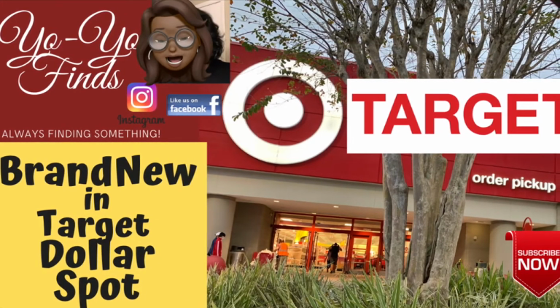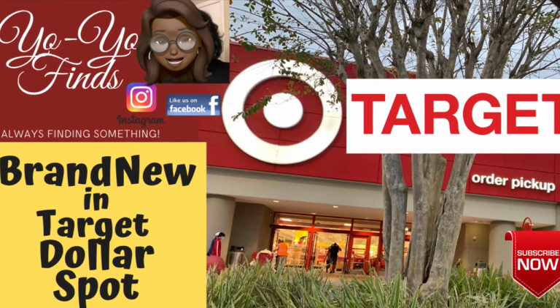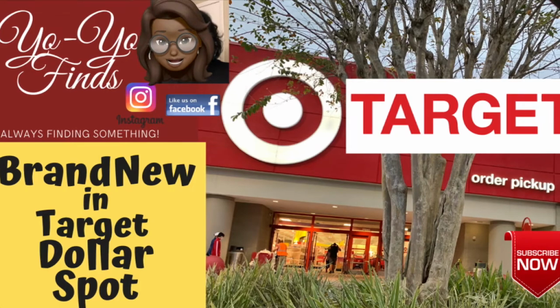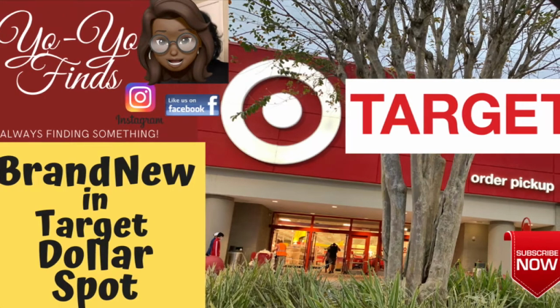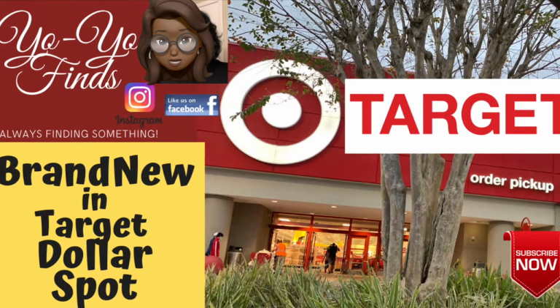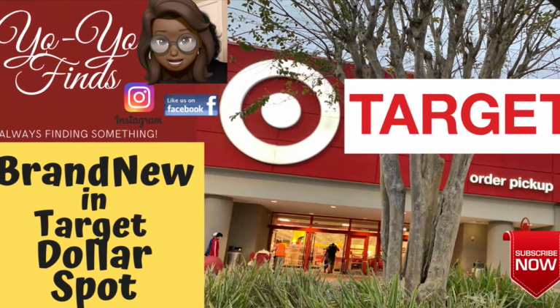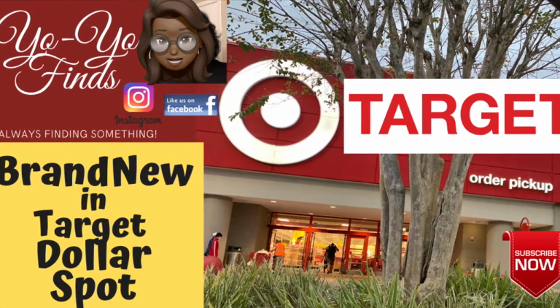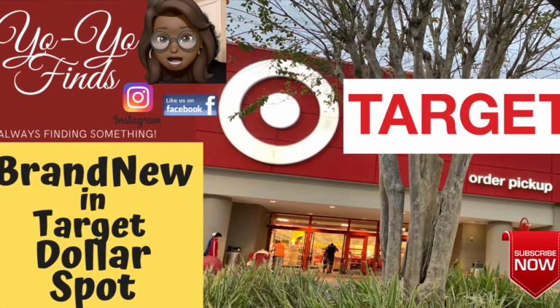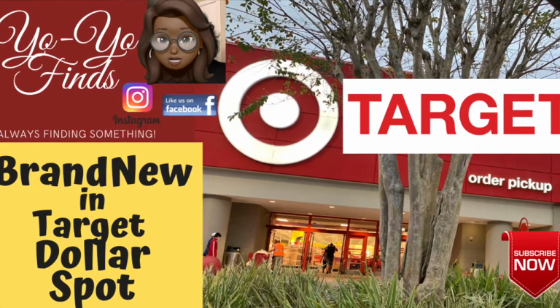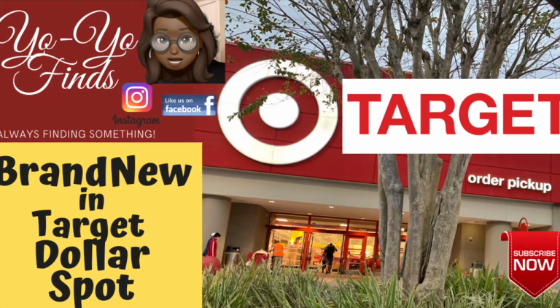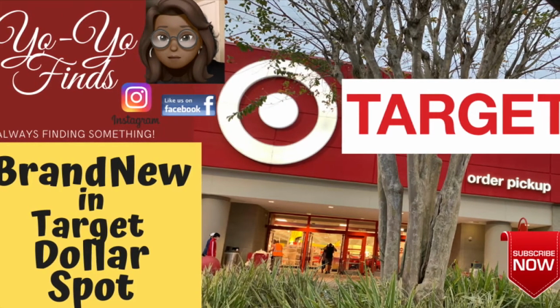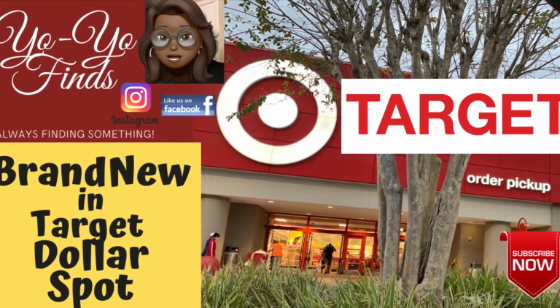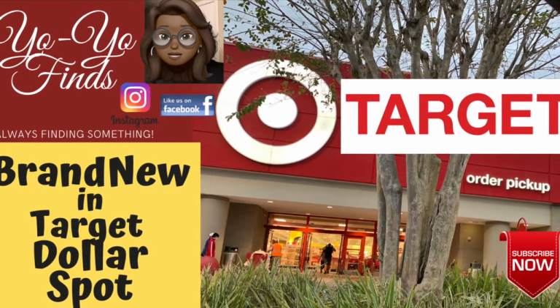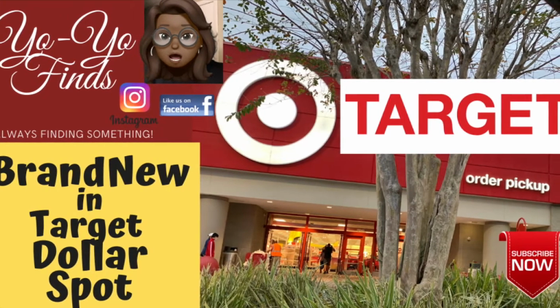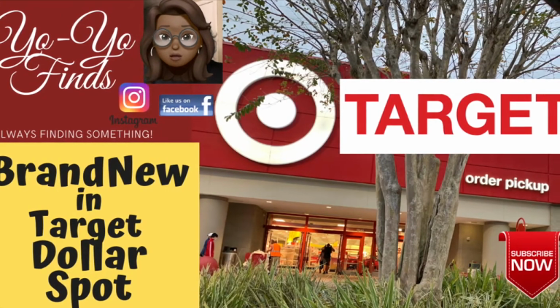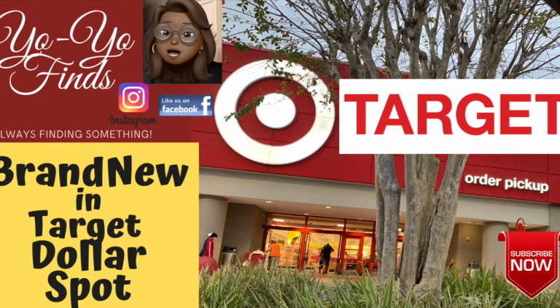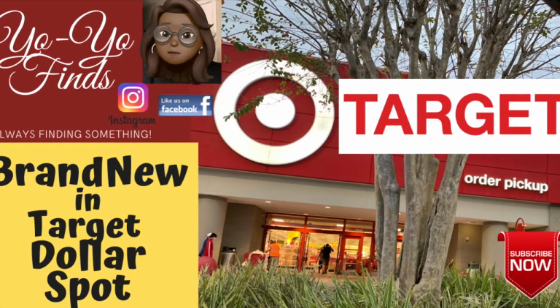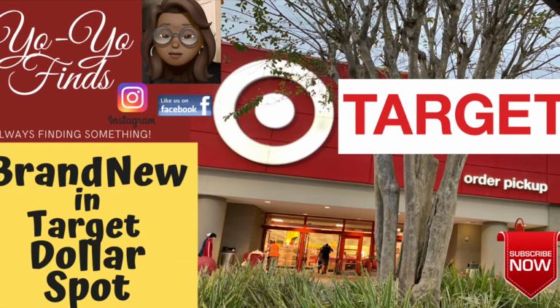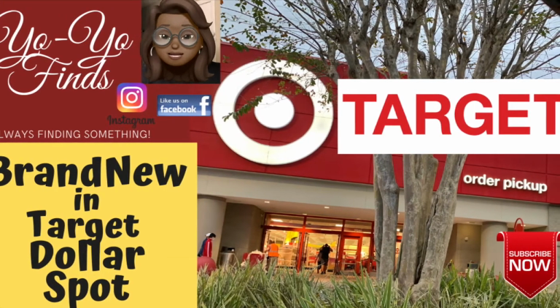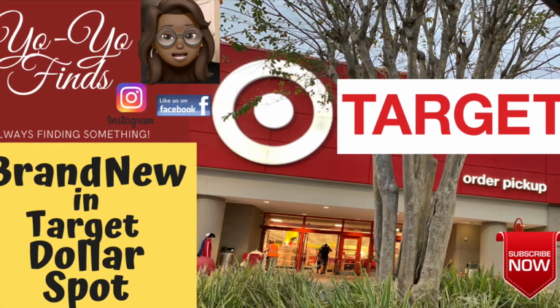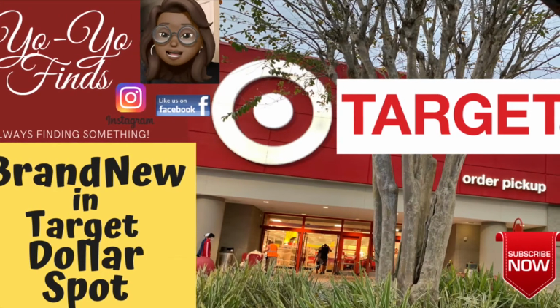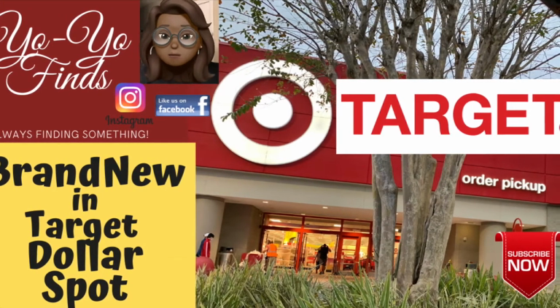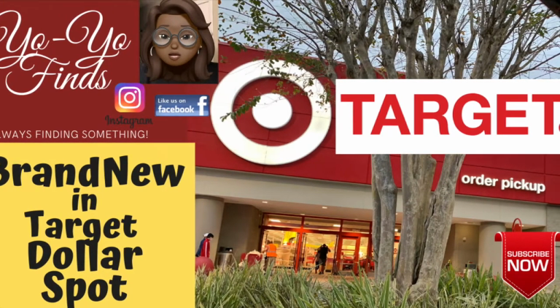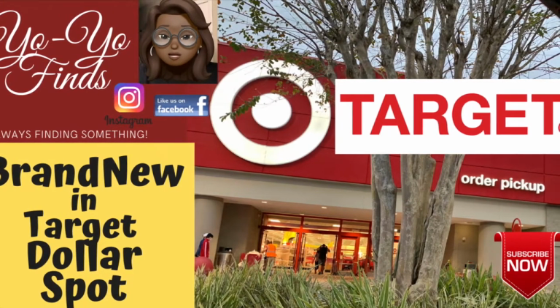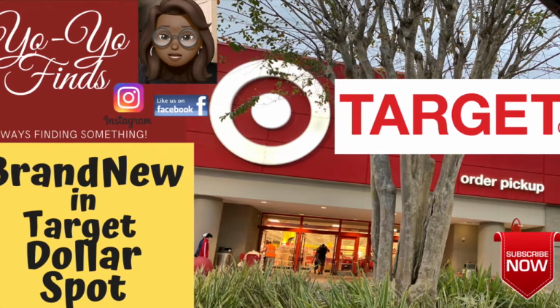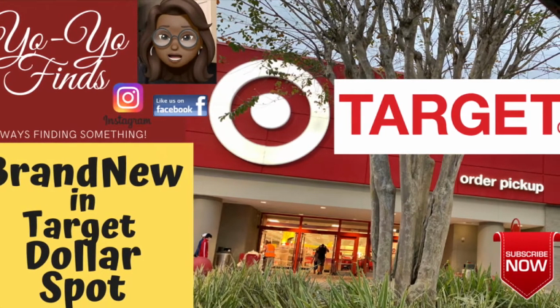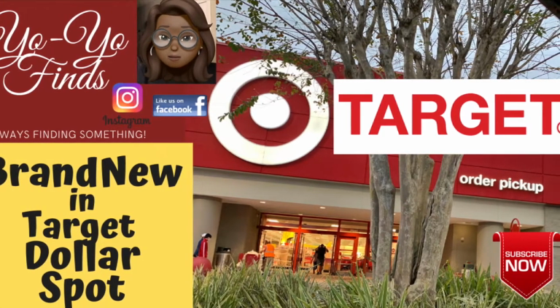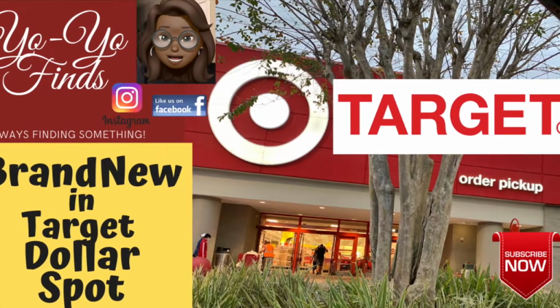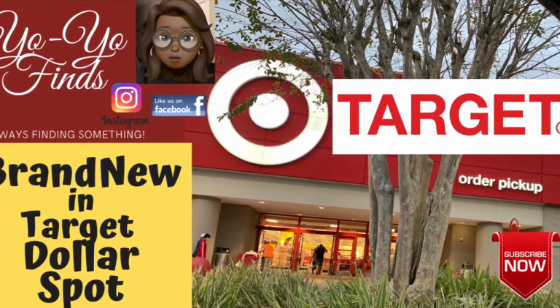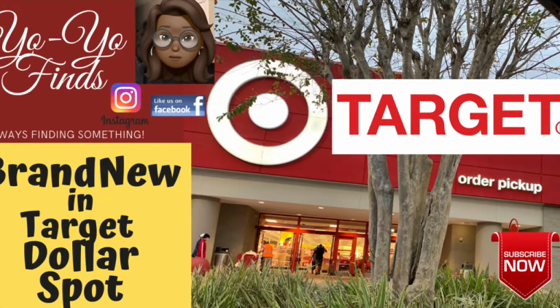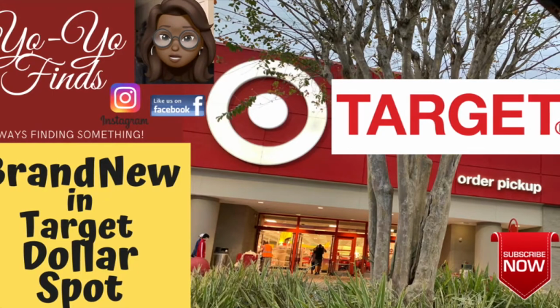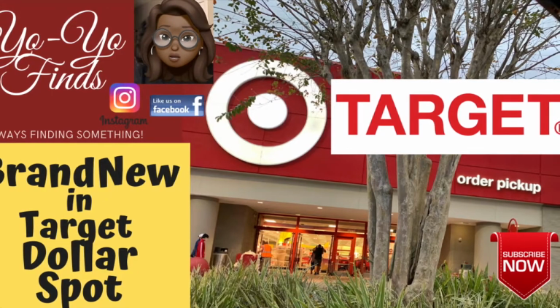And the second thing I want to tell you is that Target — make them stop. They got more new stuff in the dollar spot, but that's alright, because you know what? You're going to get some of it.